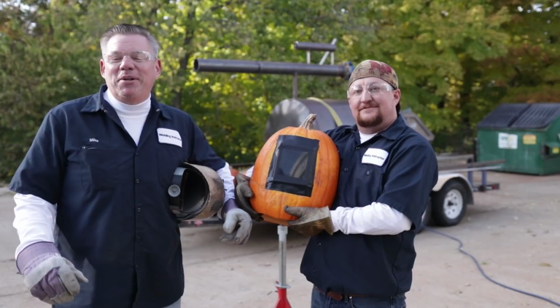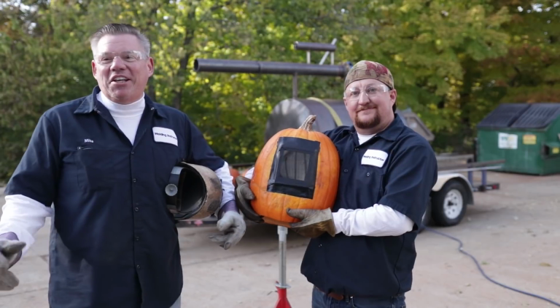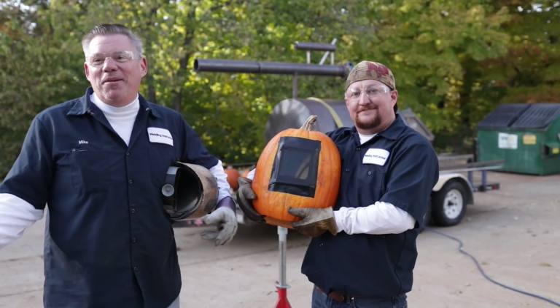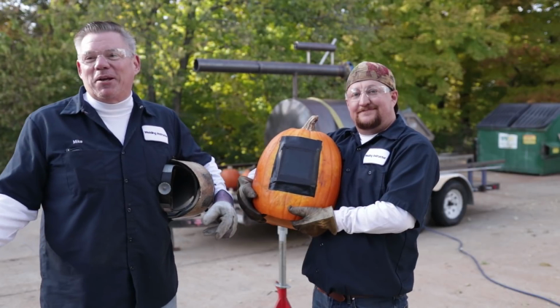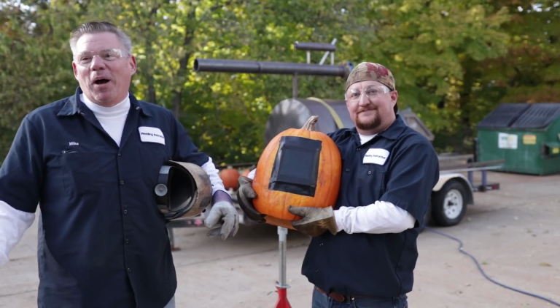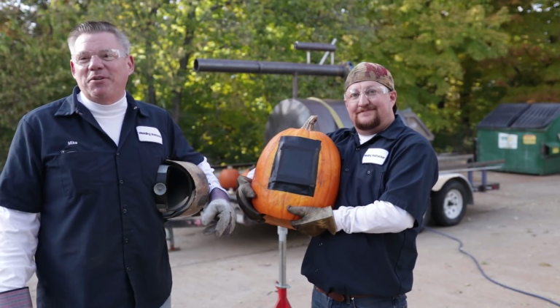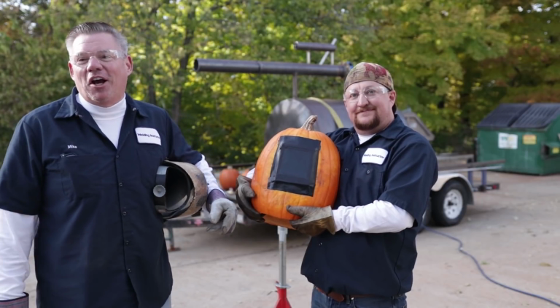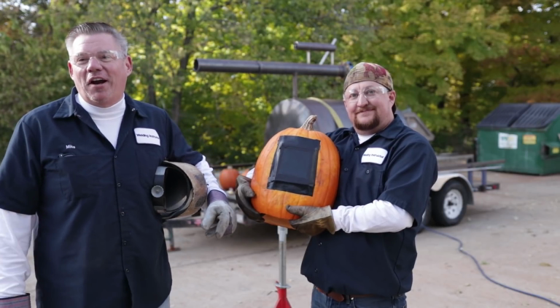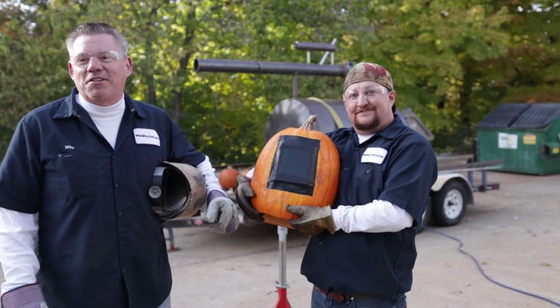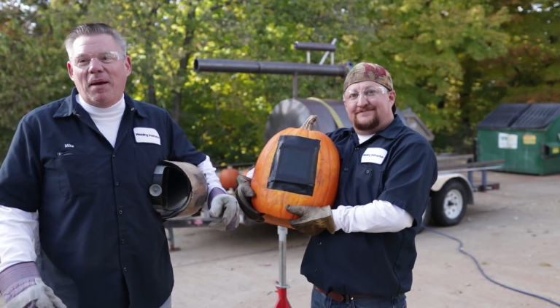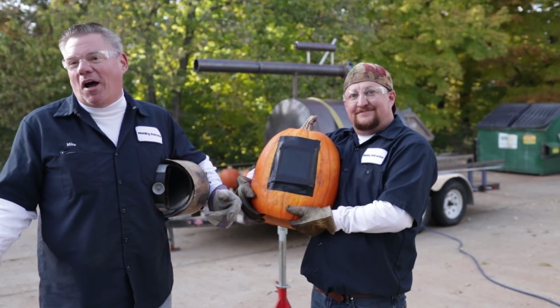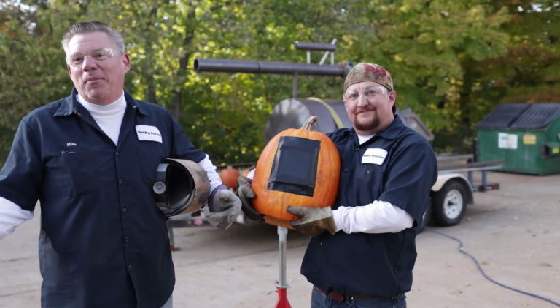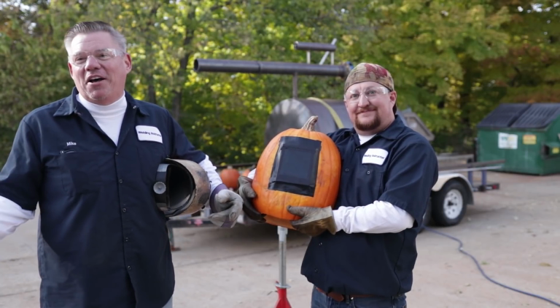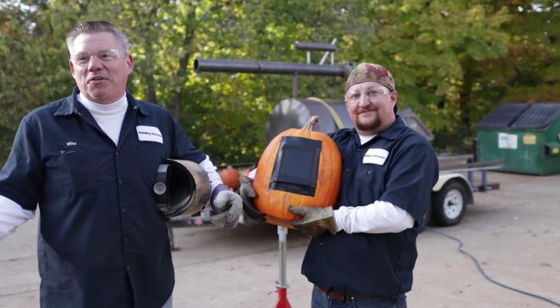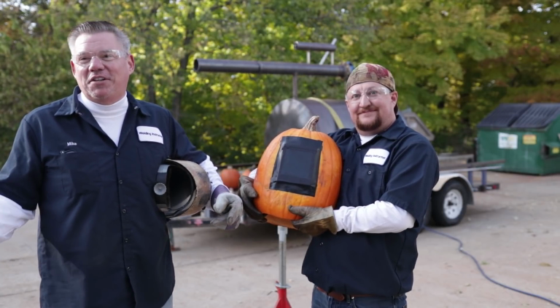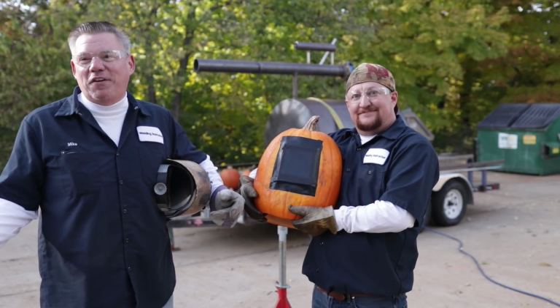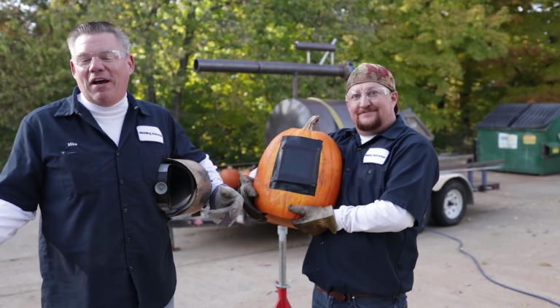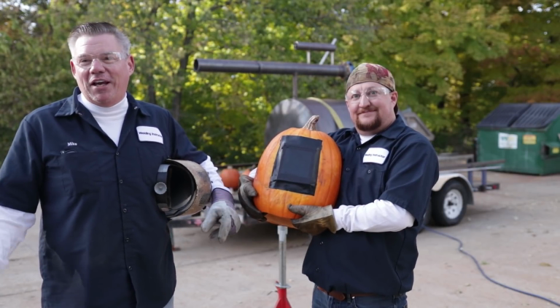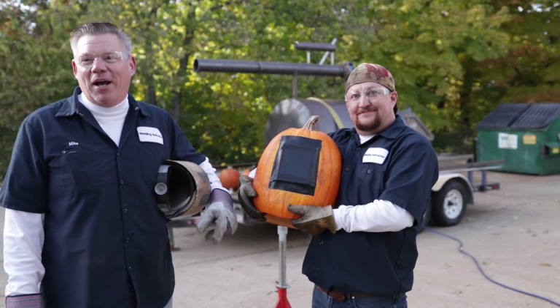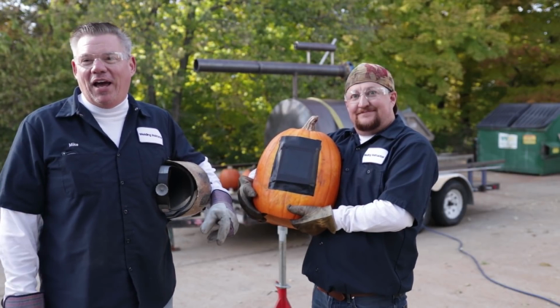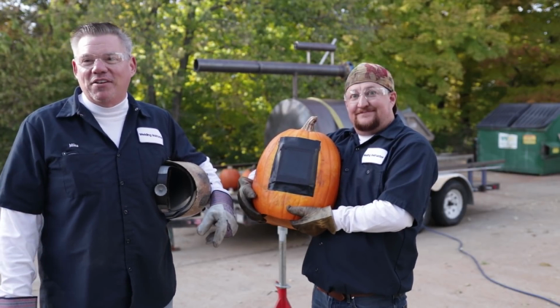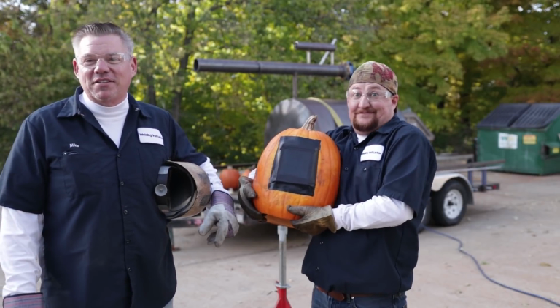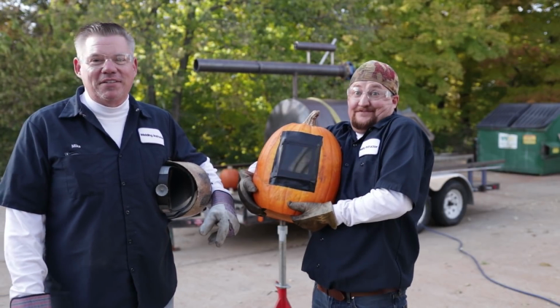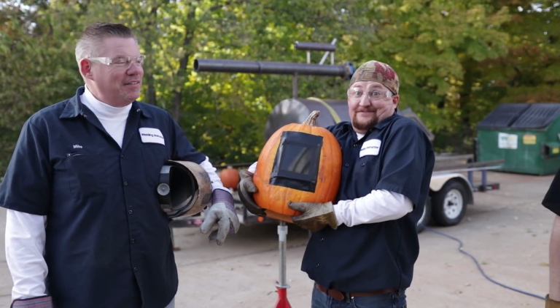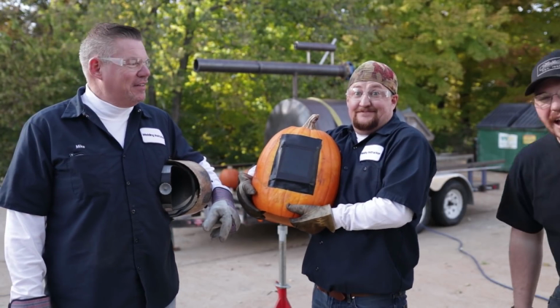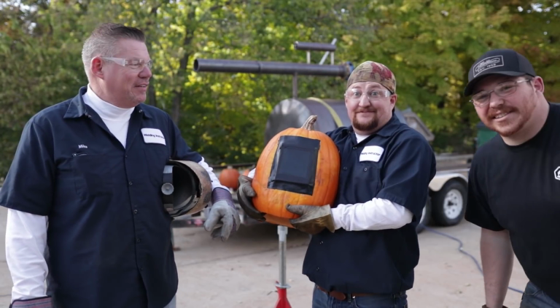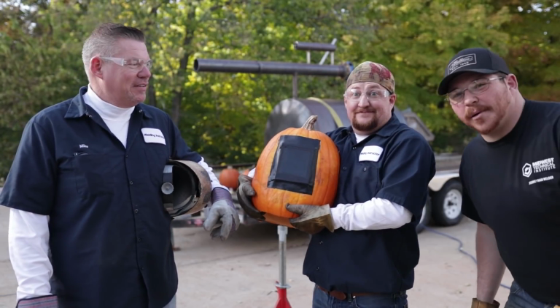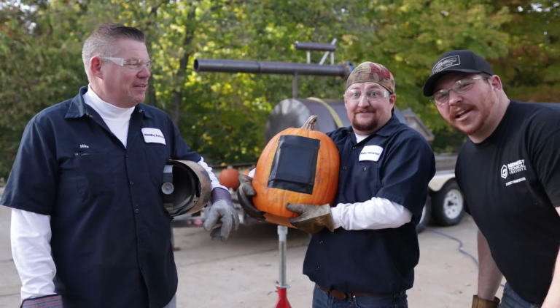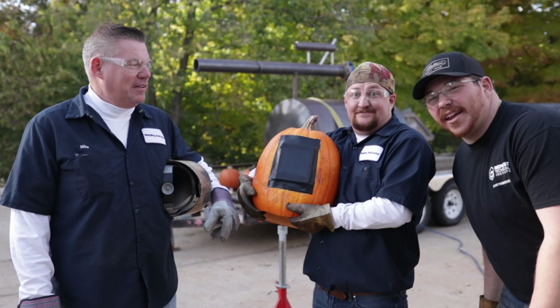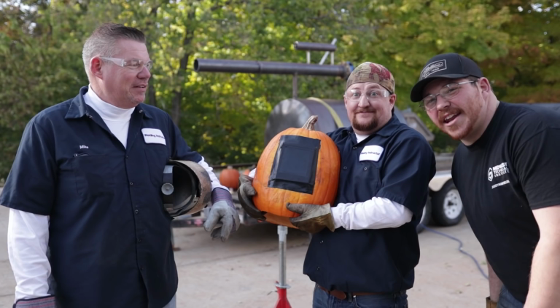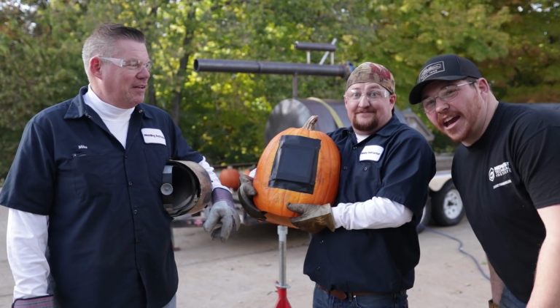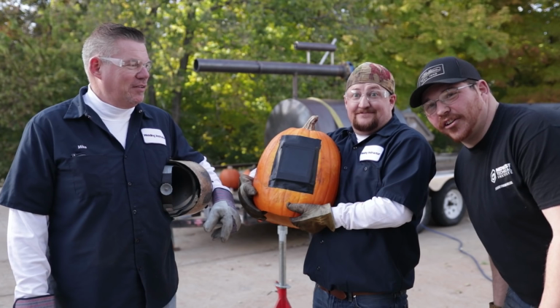We decided to make a pumpkin chucker out of some common household stuff you'd have laying around the house. That's completely inaccurate.